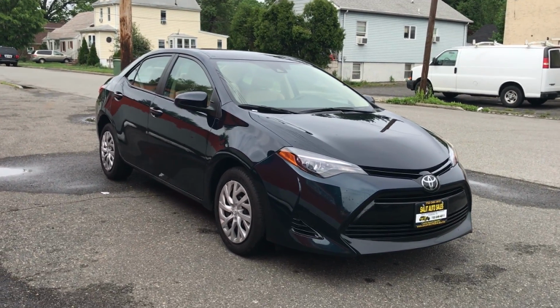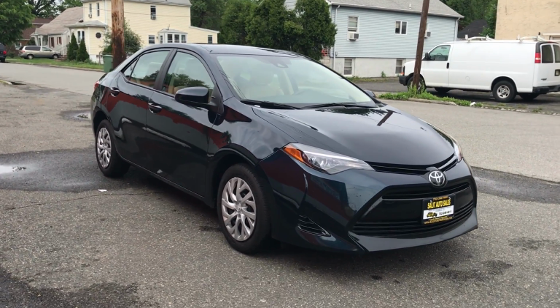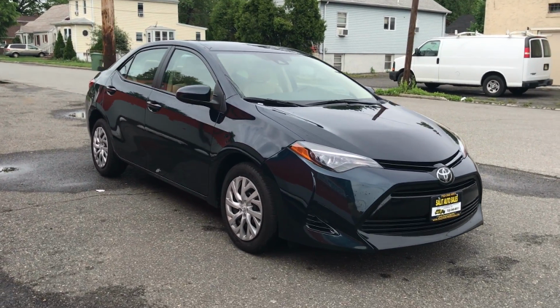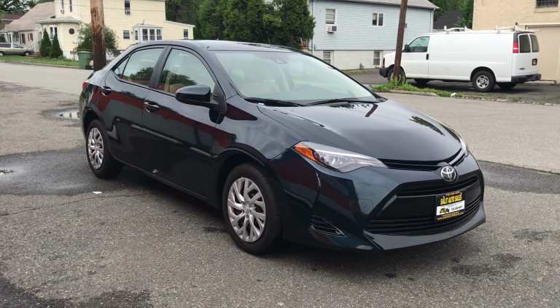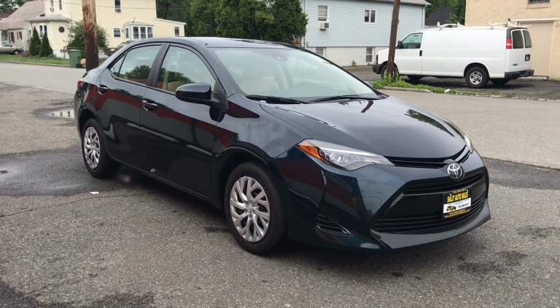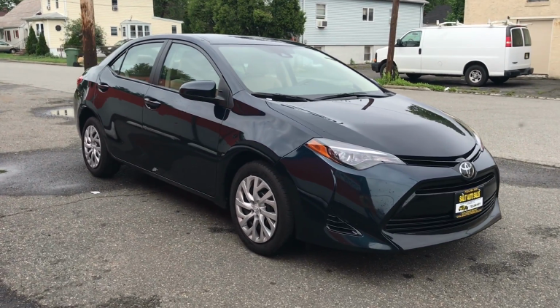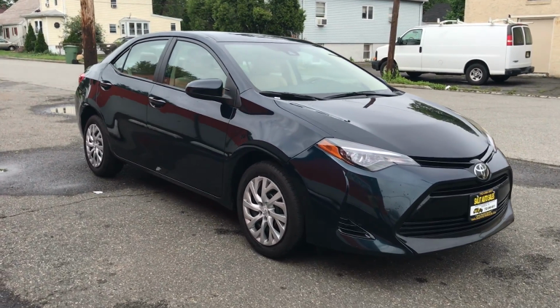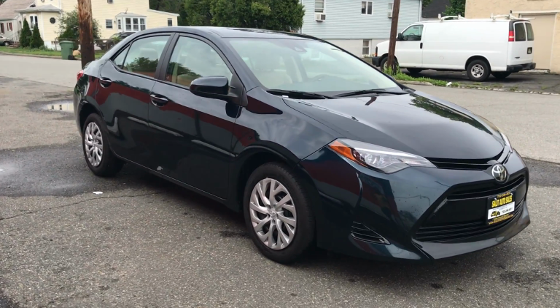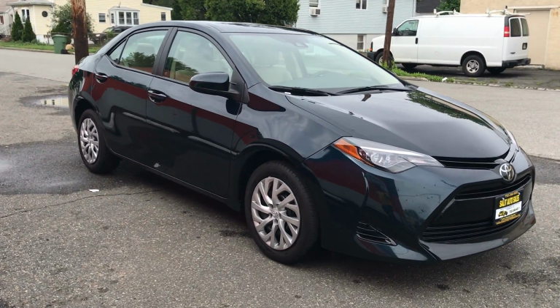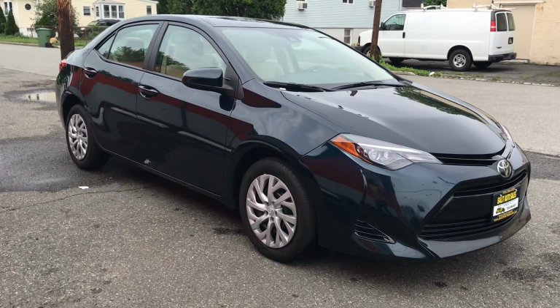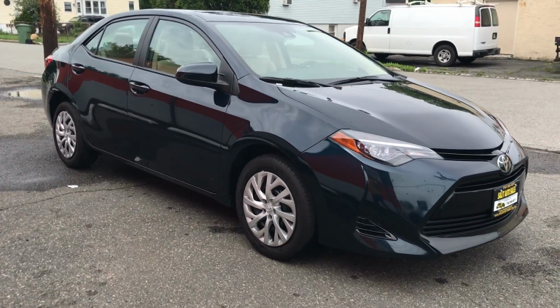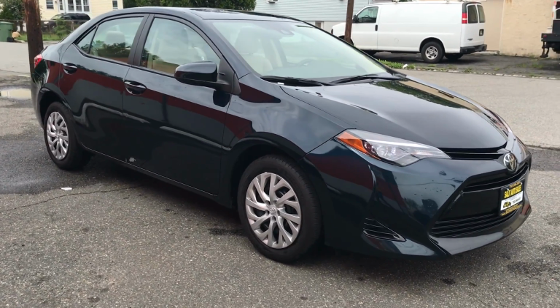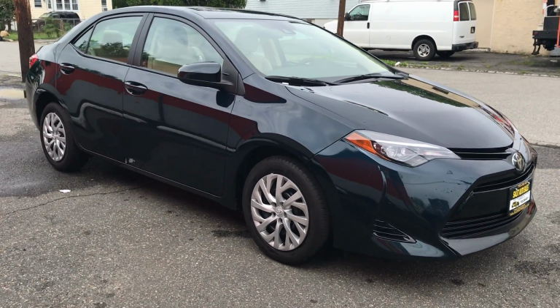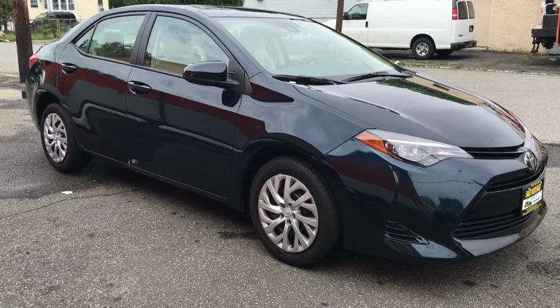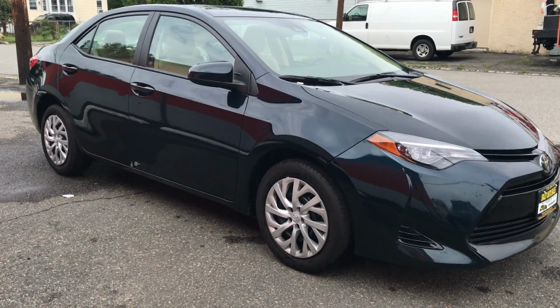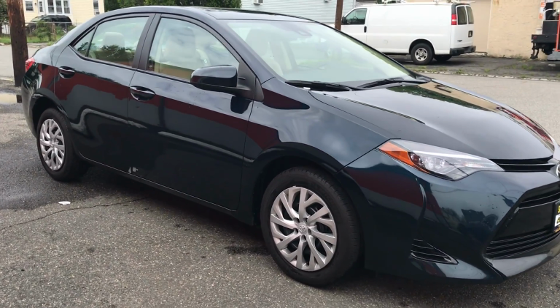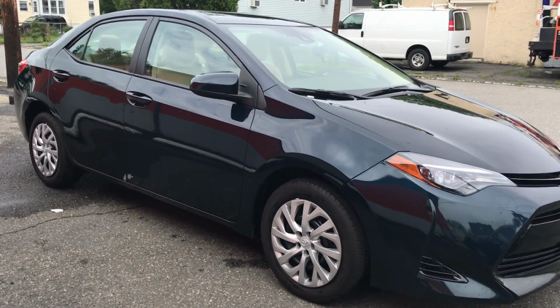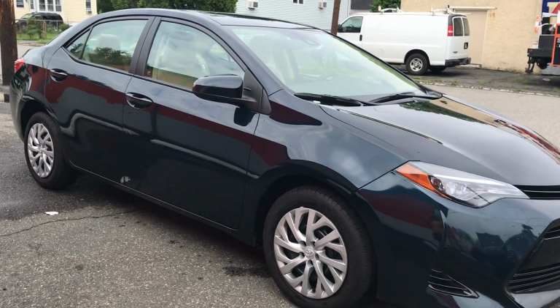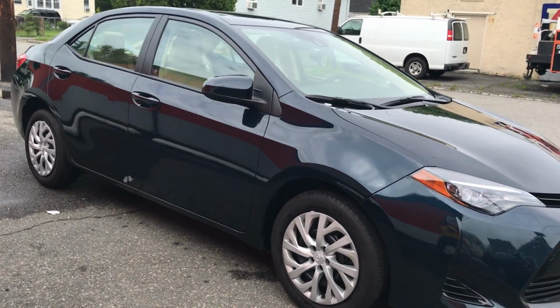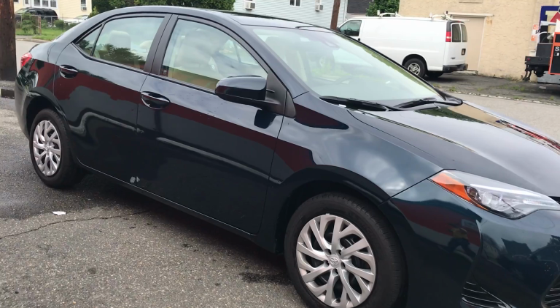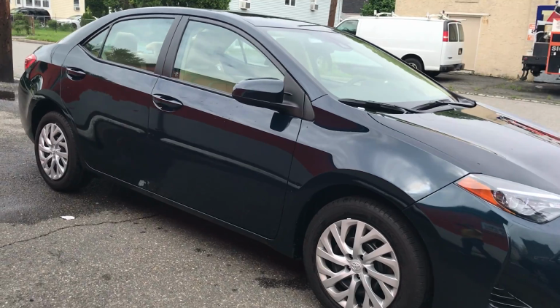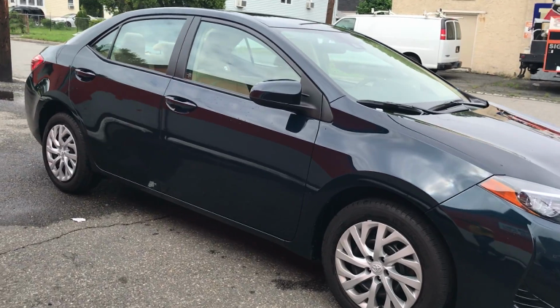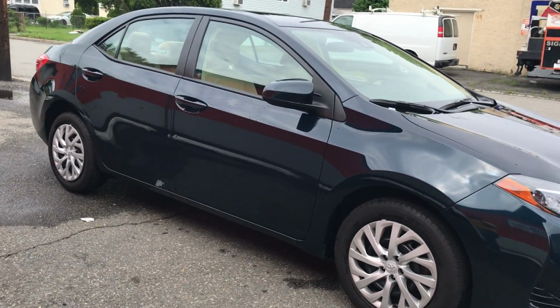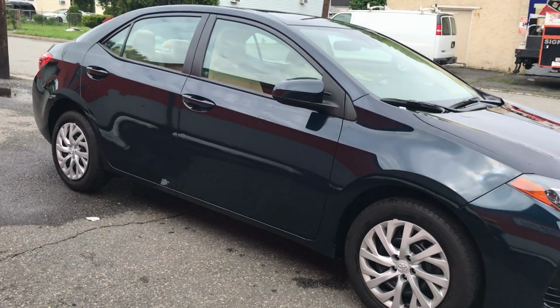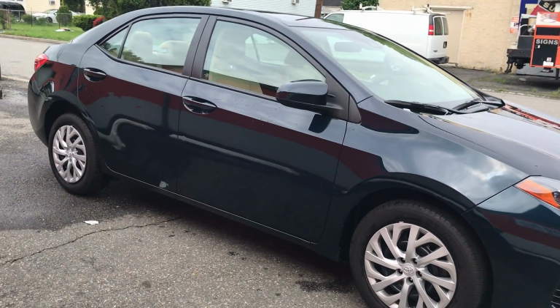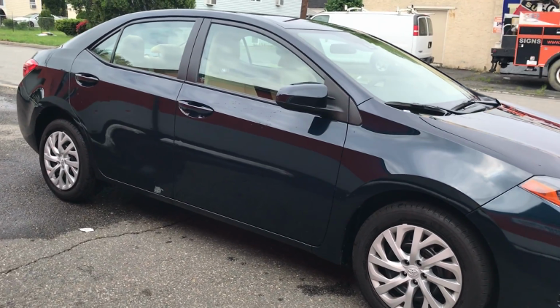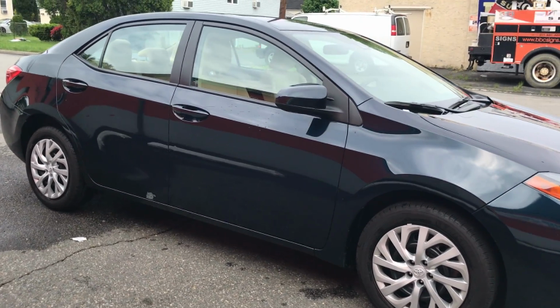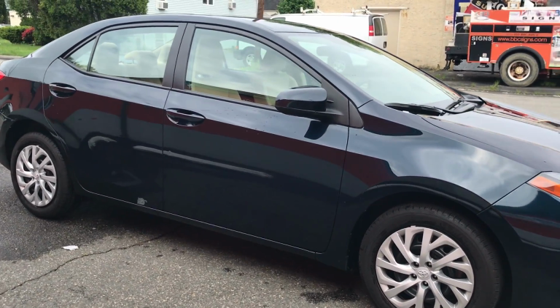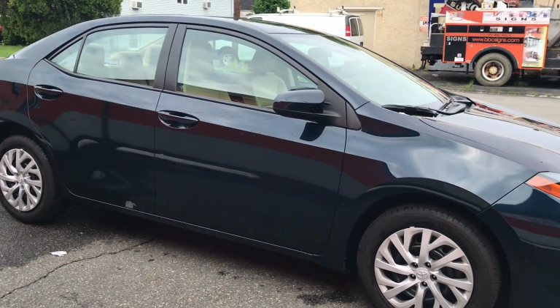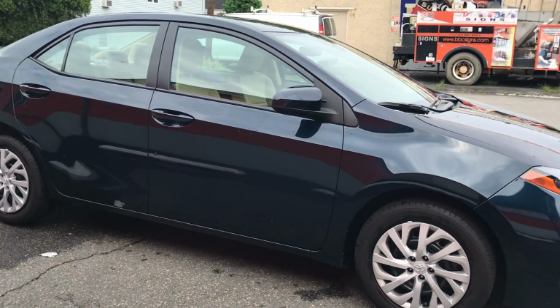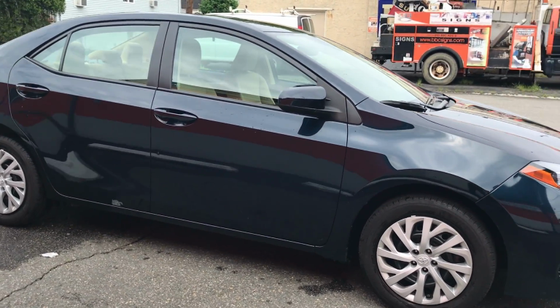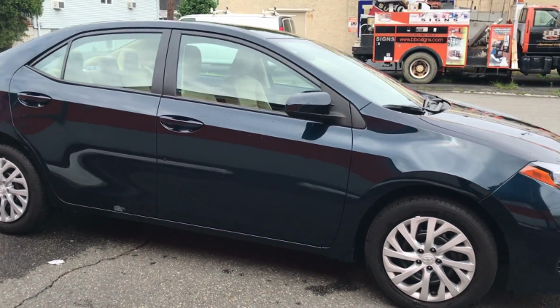Welcome to Salad Auto Sales. Today I'm going to show you a 2017 Toyota Corolla LE with 26,000 miles on it.